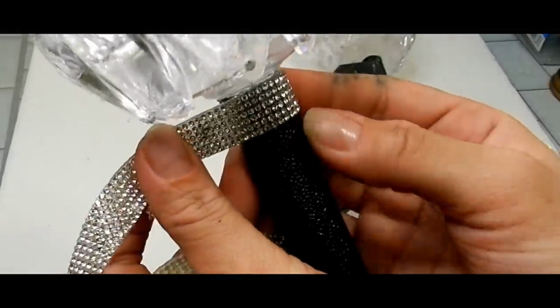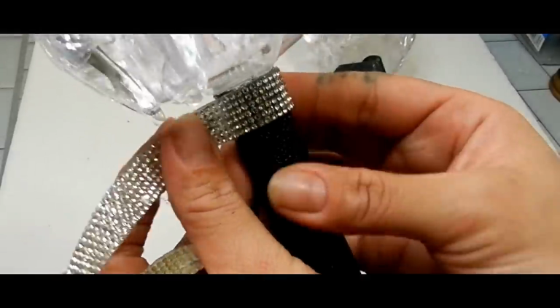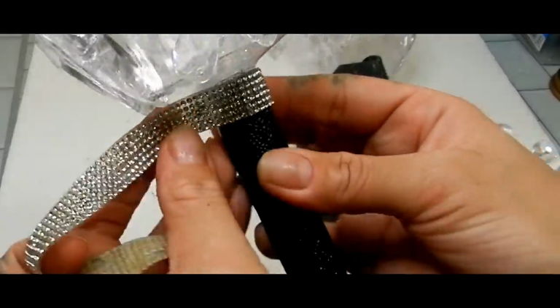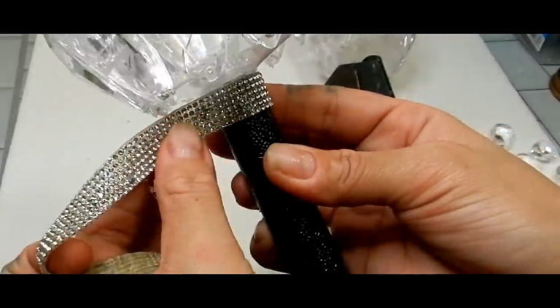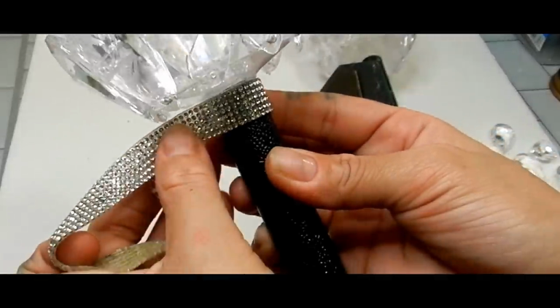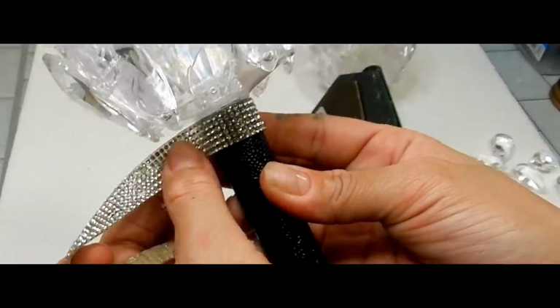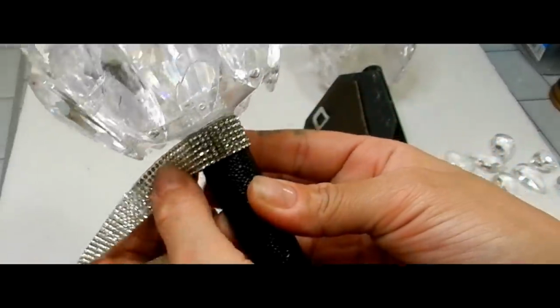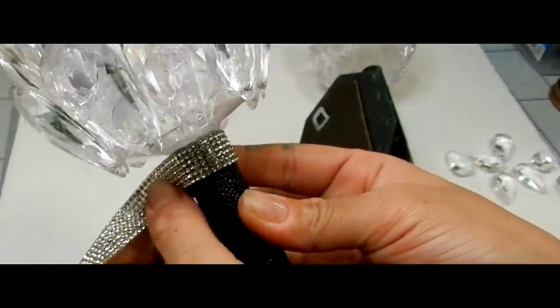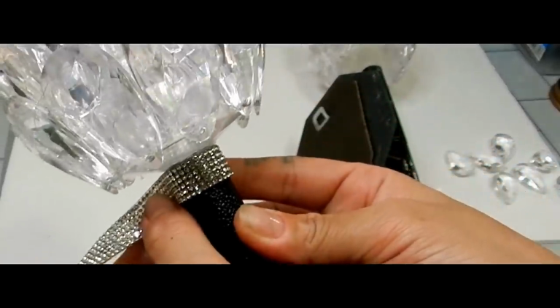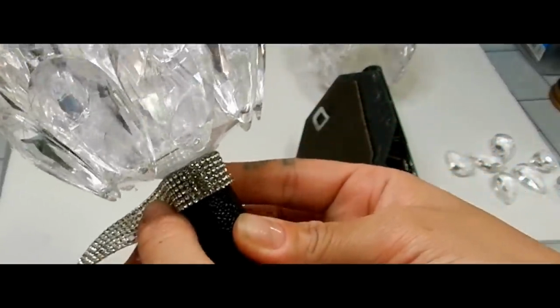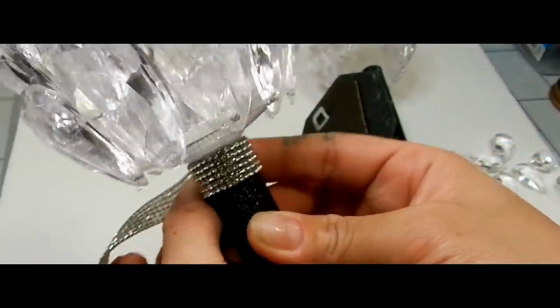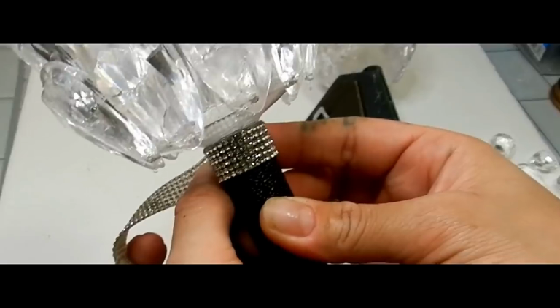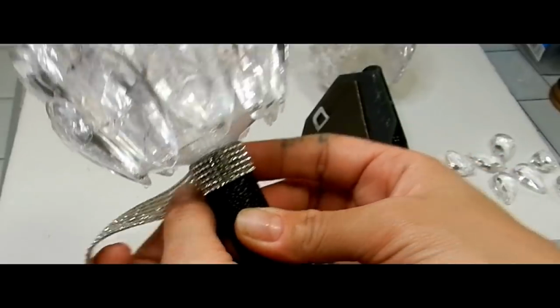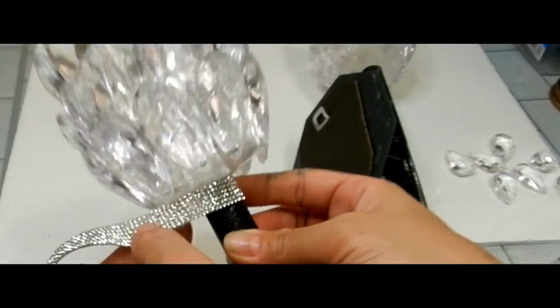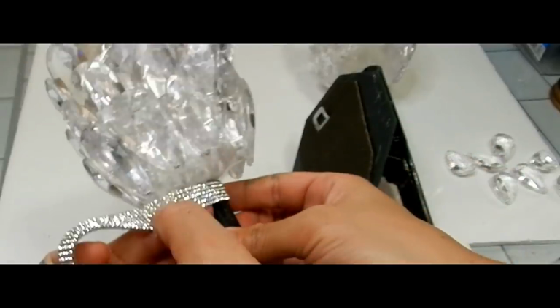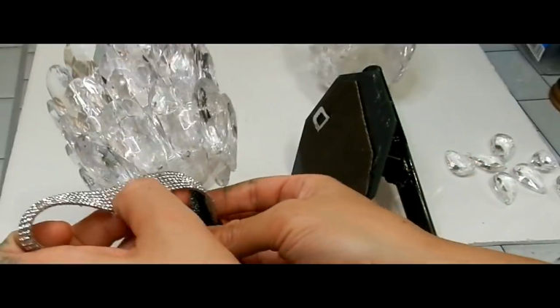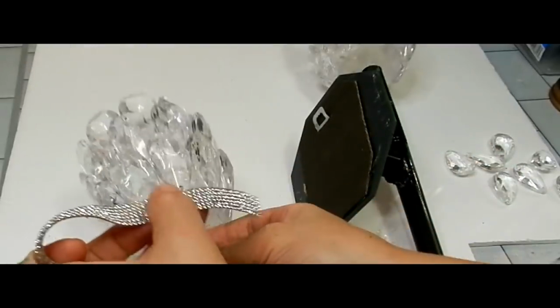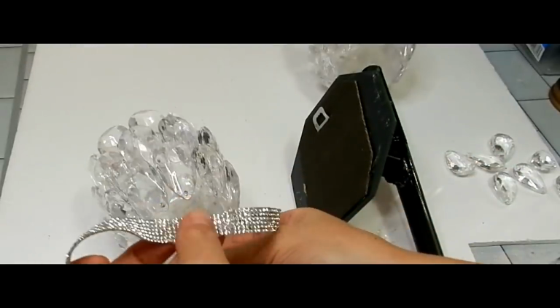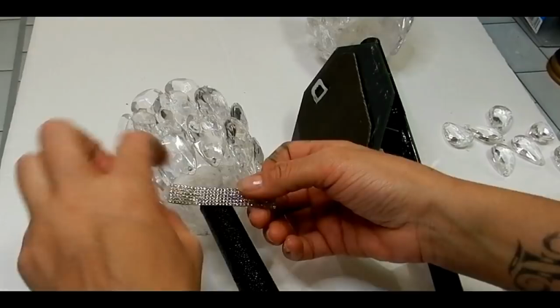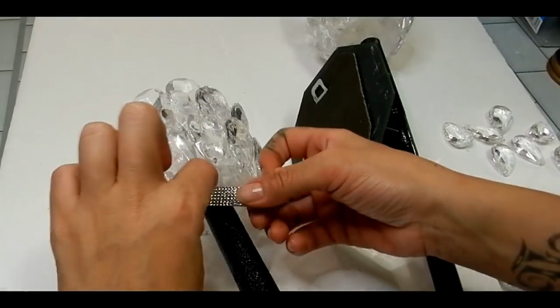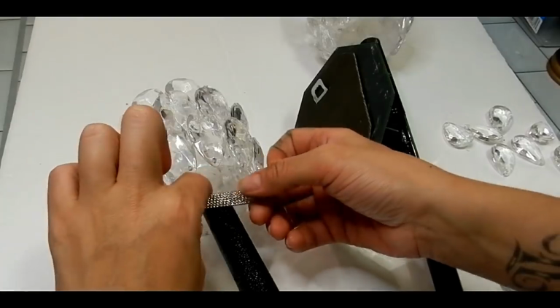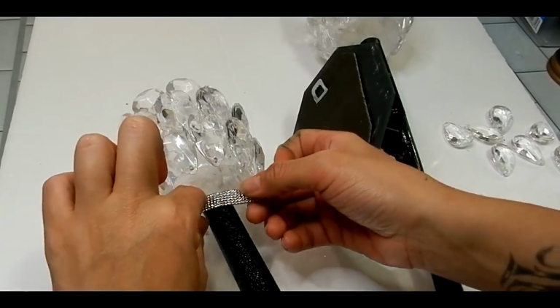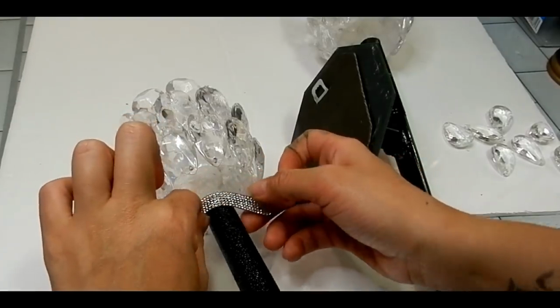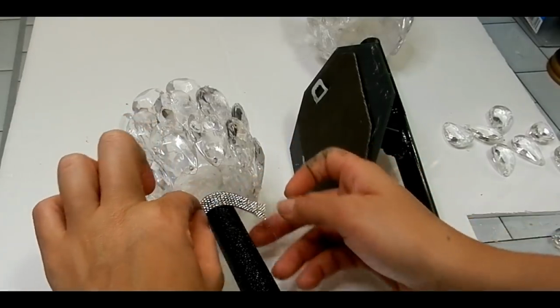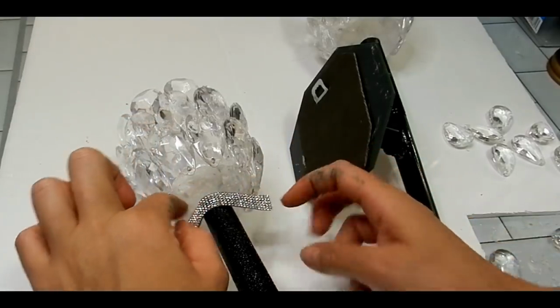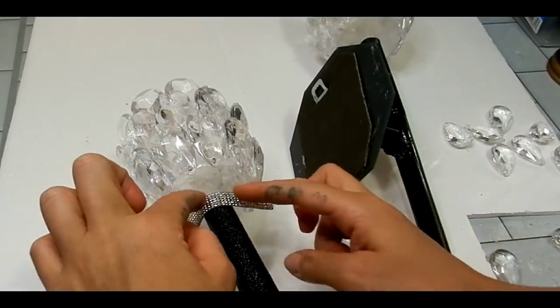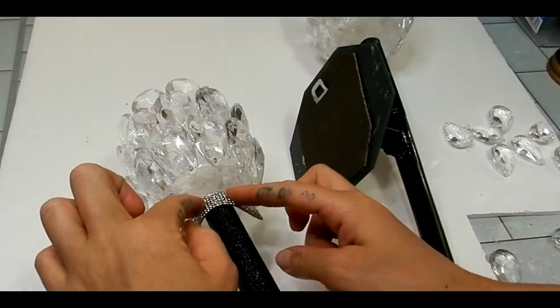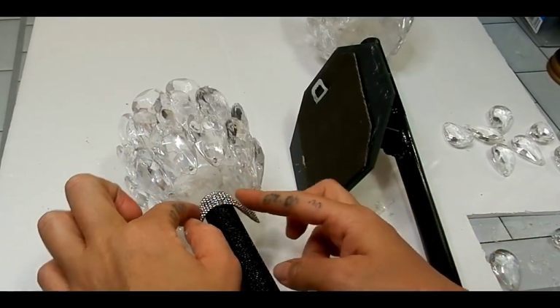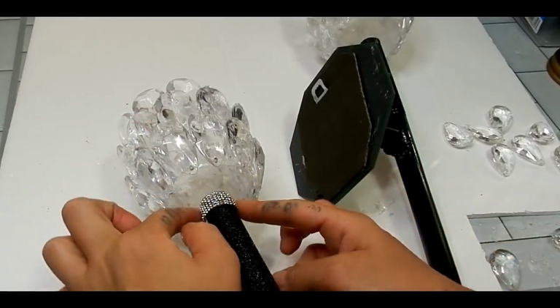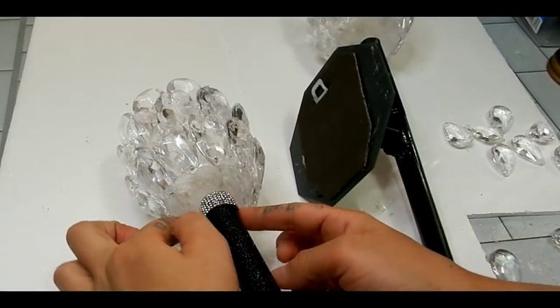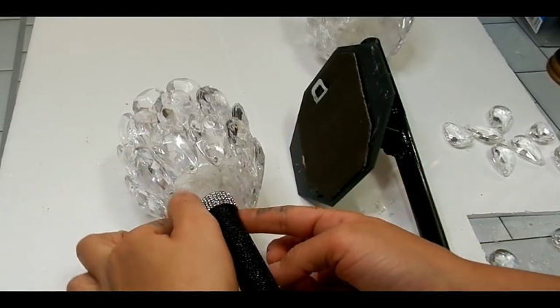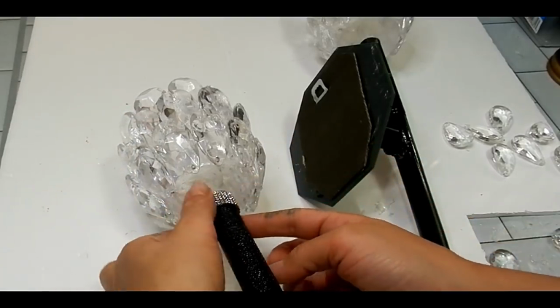I'm just going to be using some rhinestone ribbon from Hobby Lobby just to add some sparkle to my wall sconce.